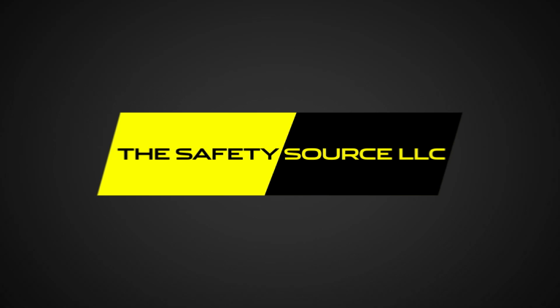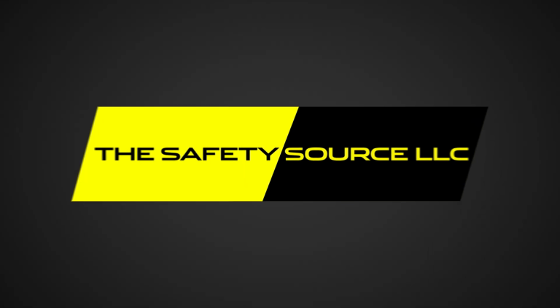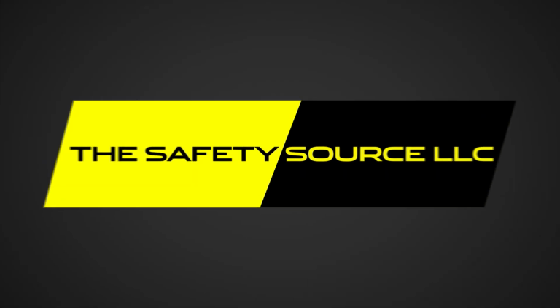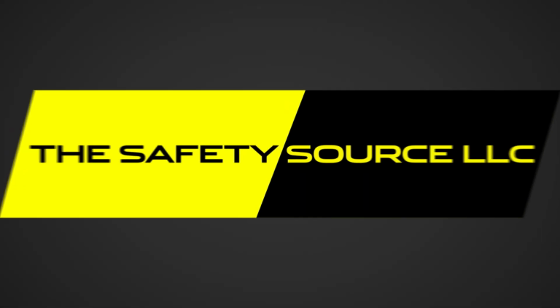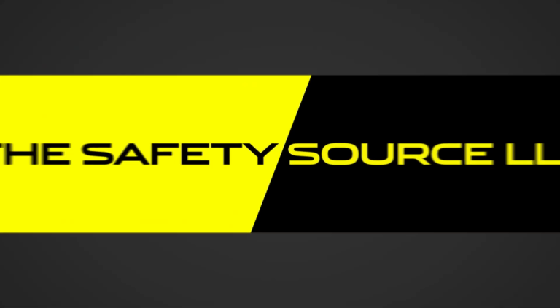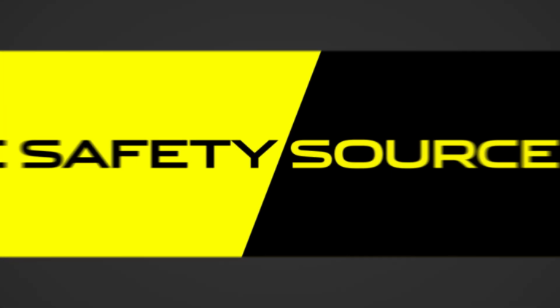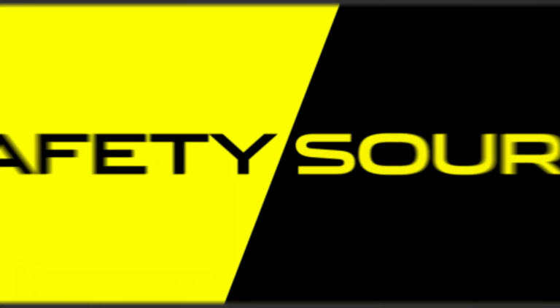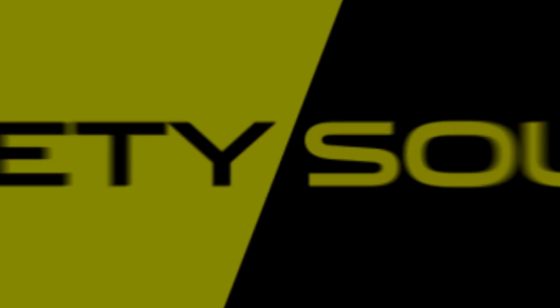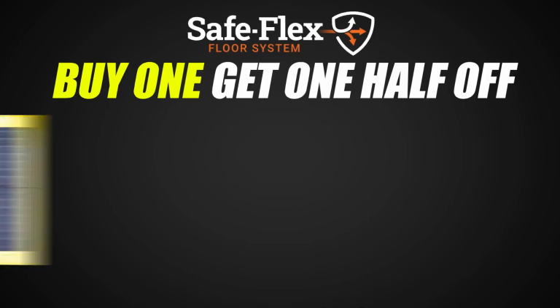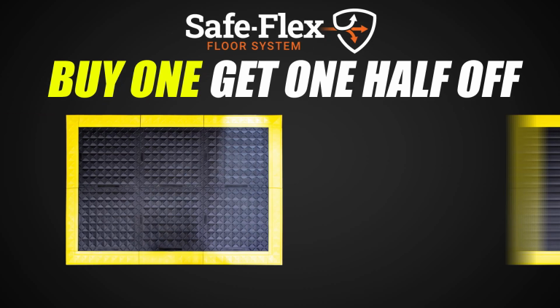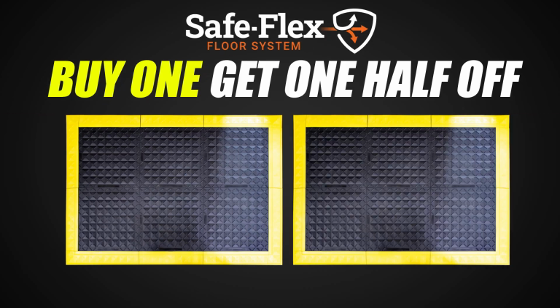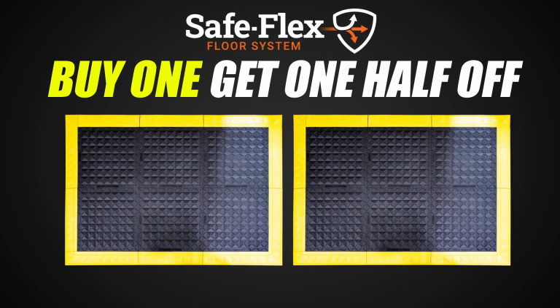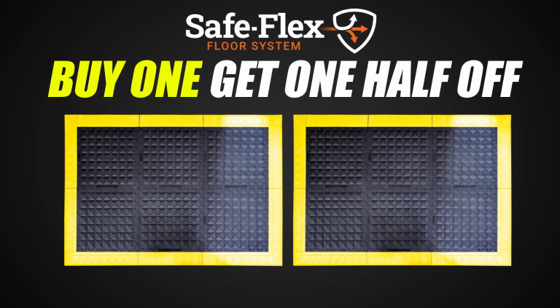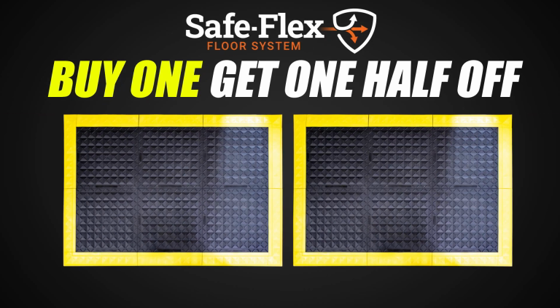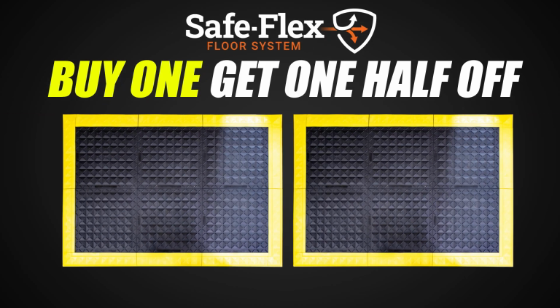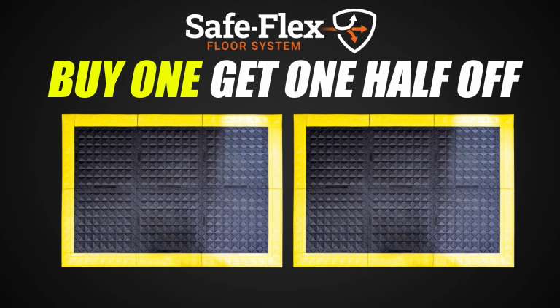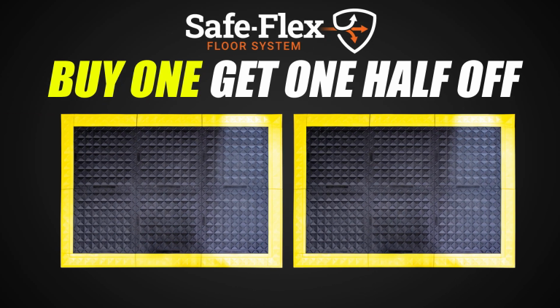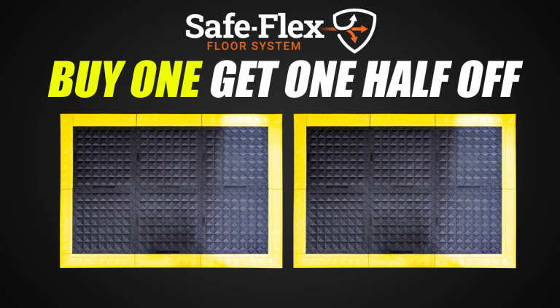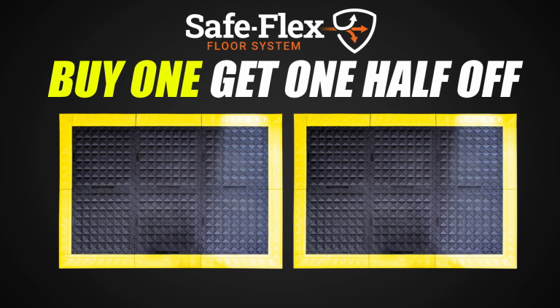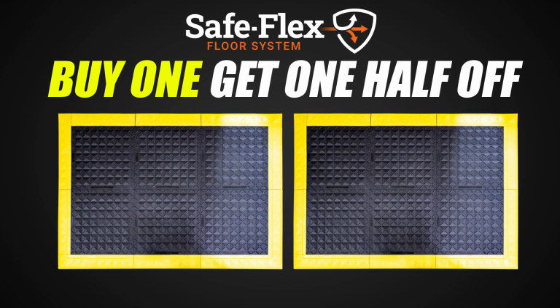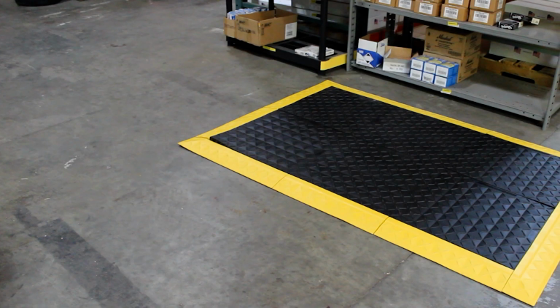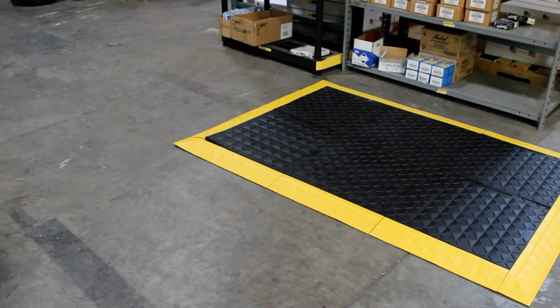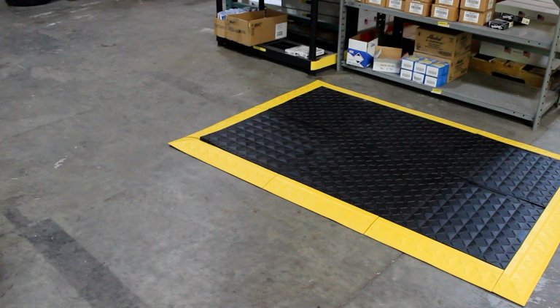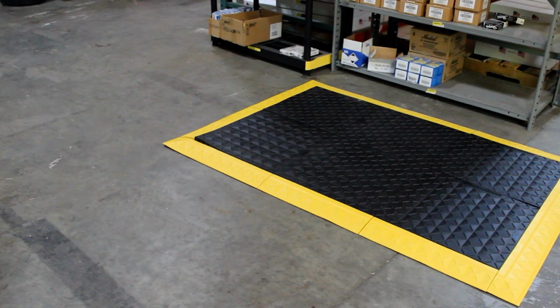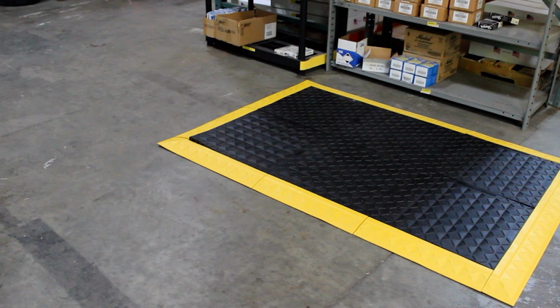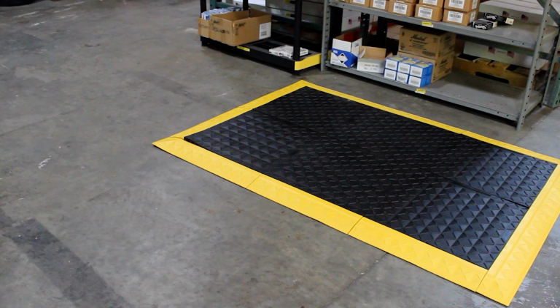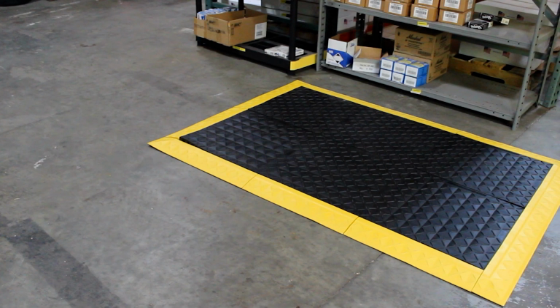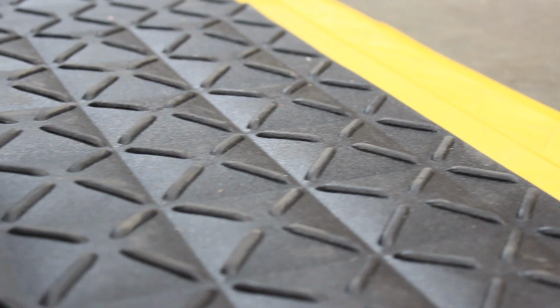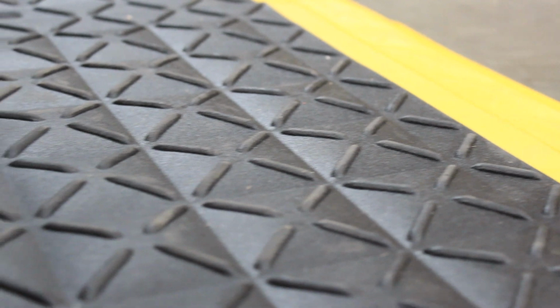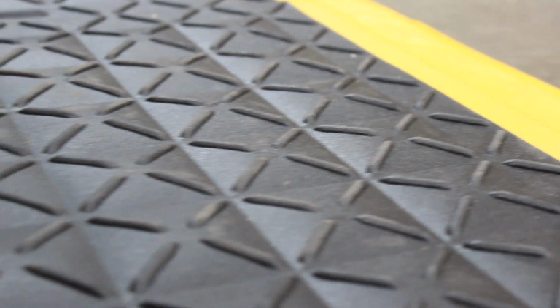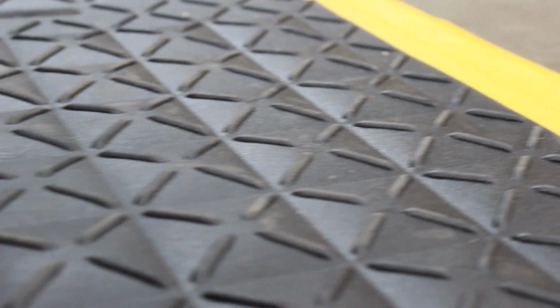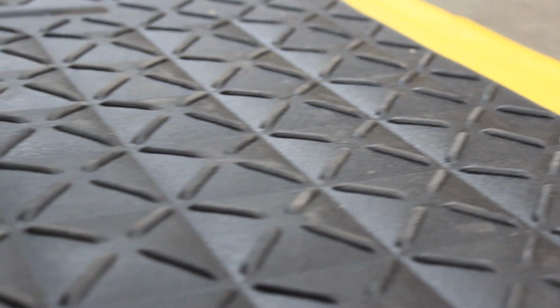Right now at the Safety Source, buy one, get one 50% off on SafeFlex Anti-Fatigue Workstation Kits.